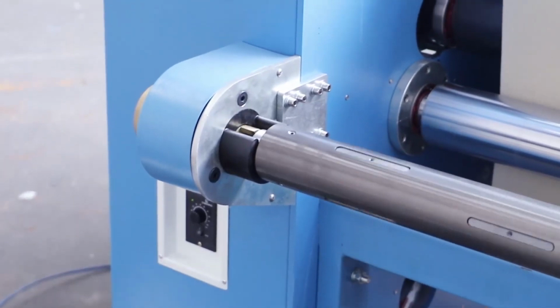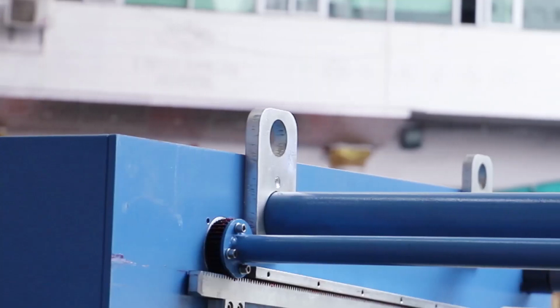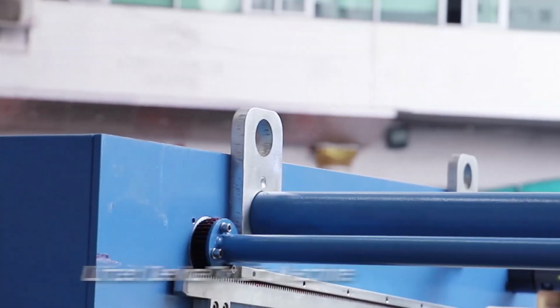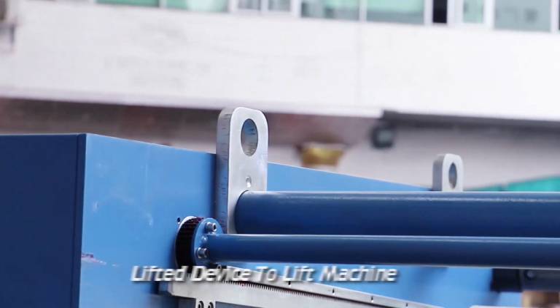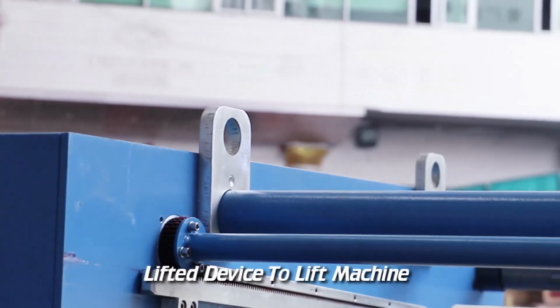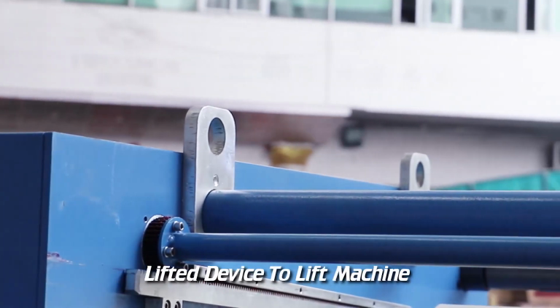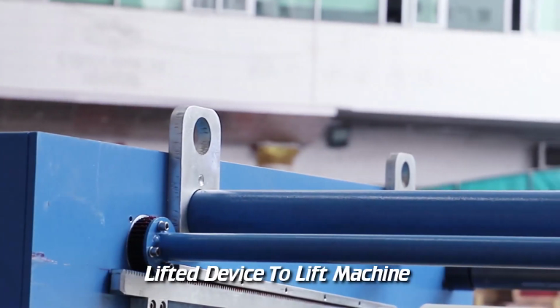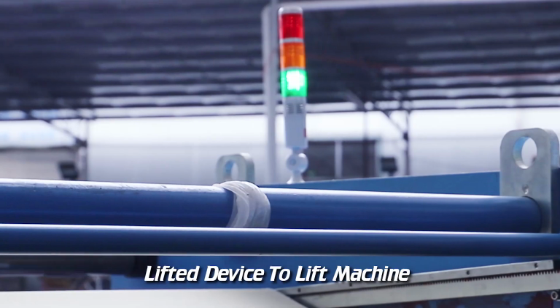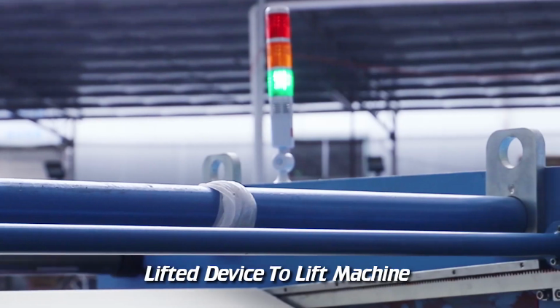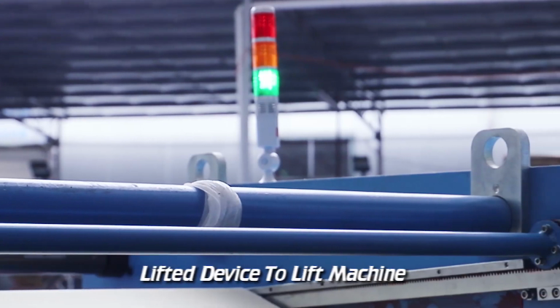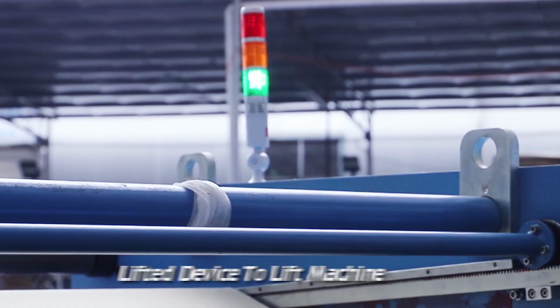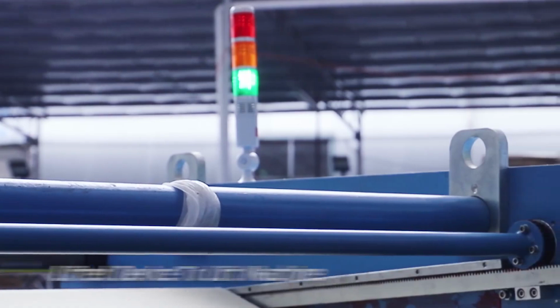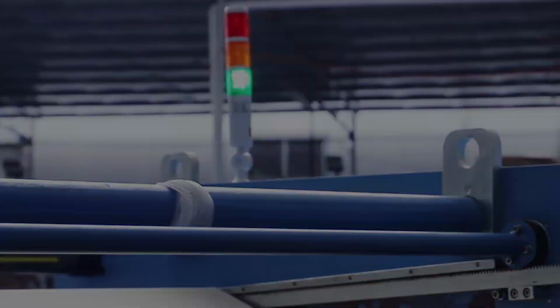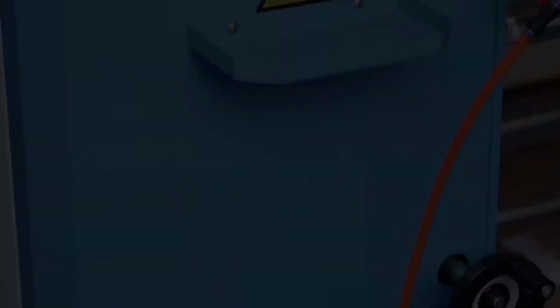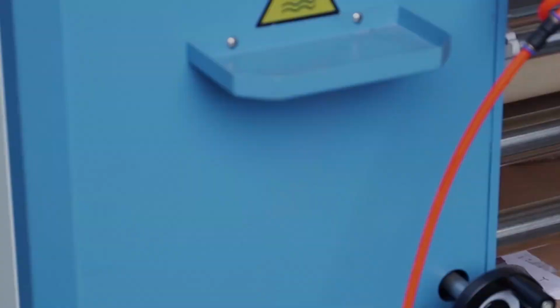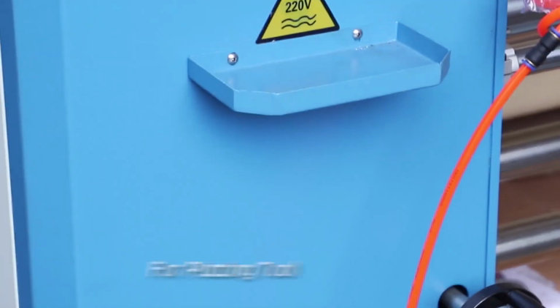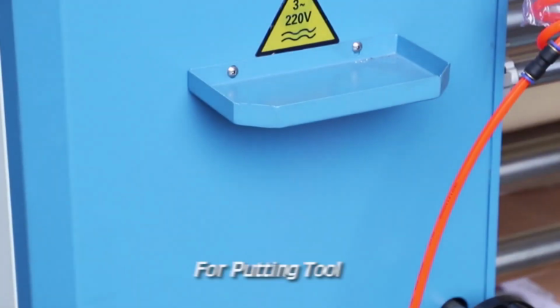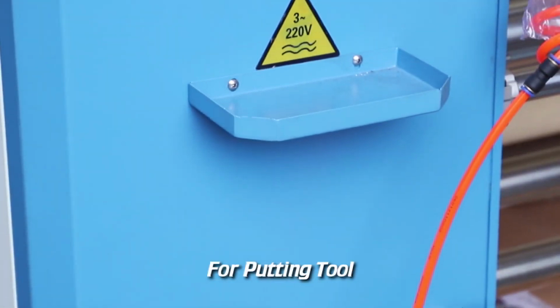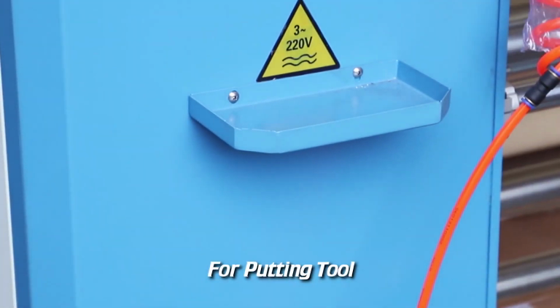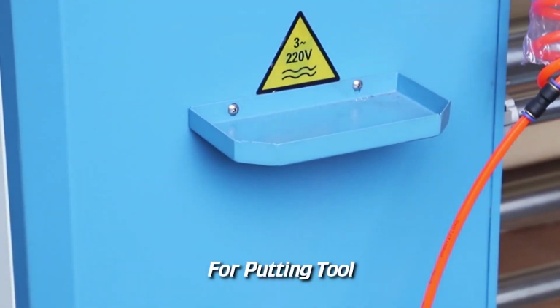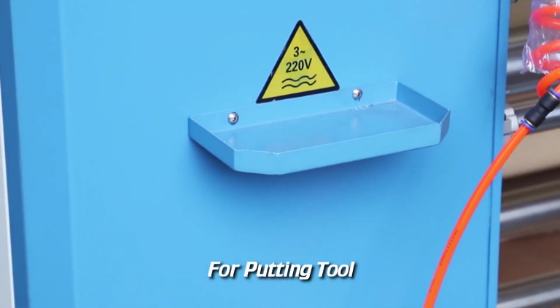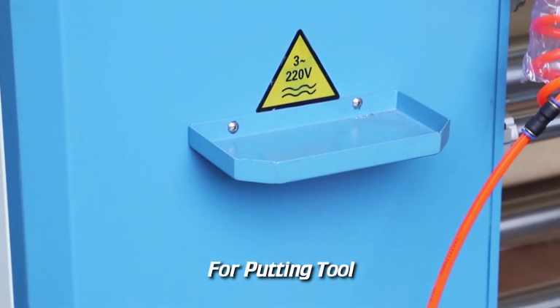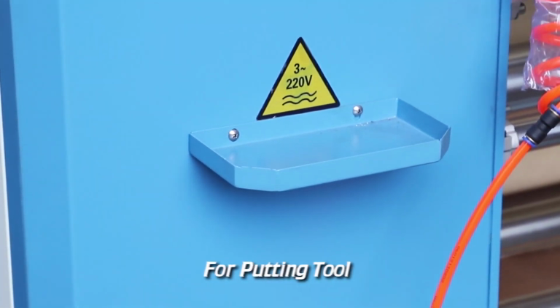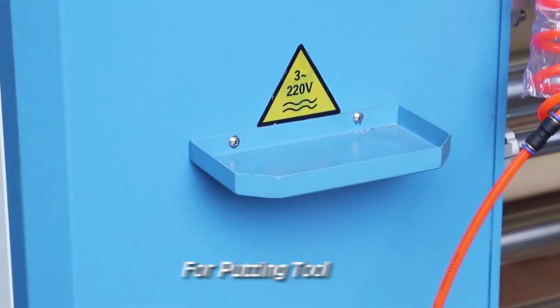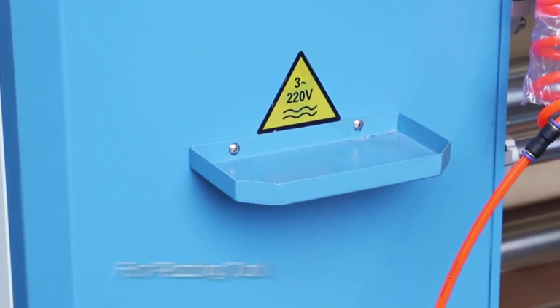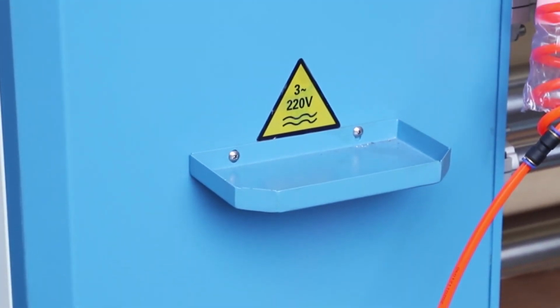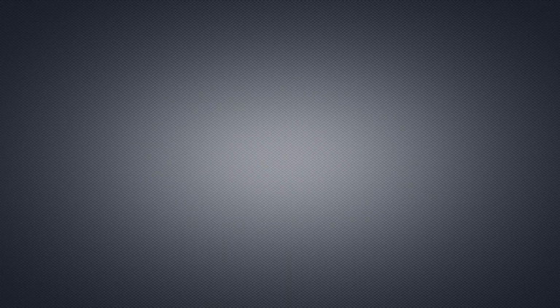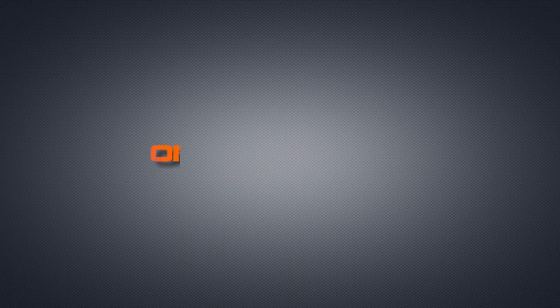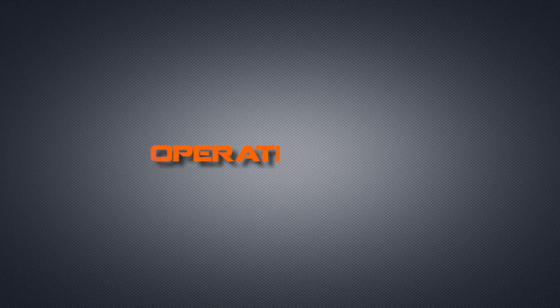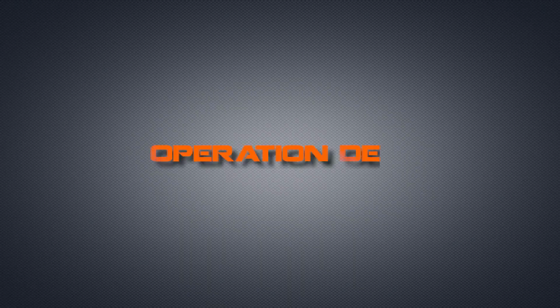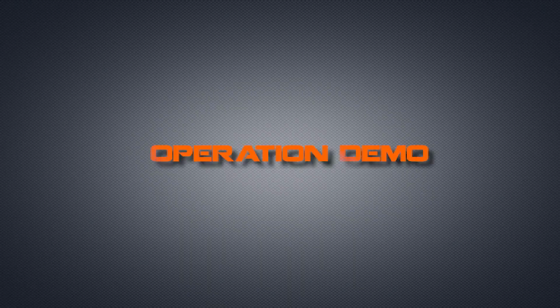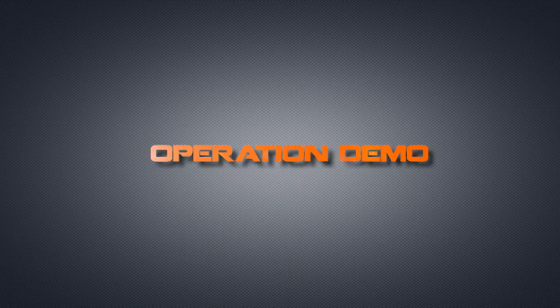Lifted Device to lift the machine. Storage for putting tools. Operation Demo.